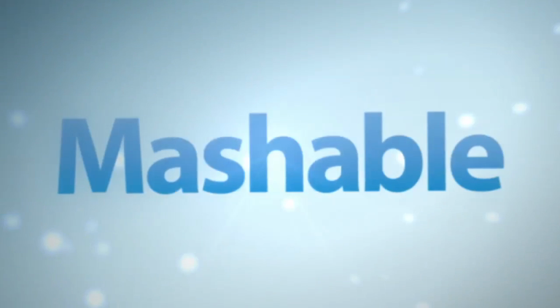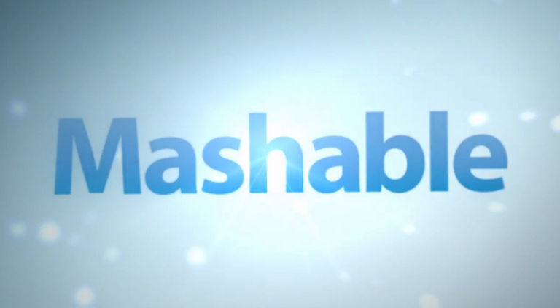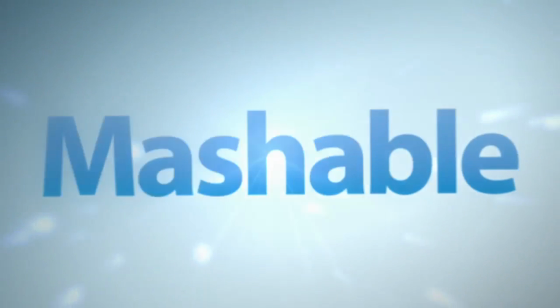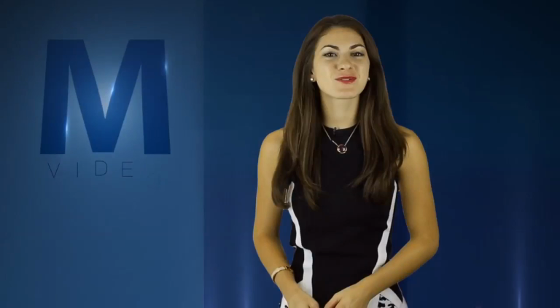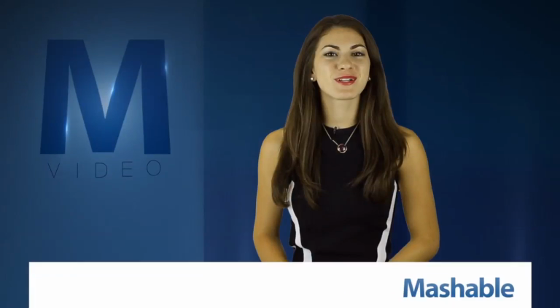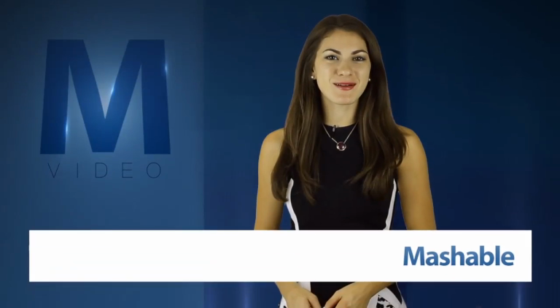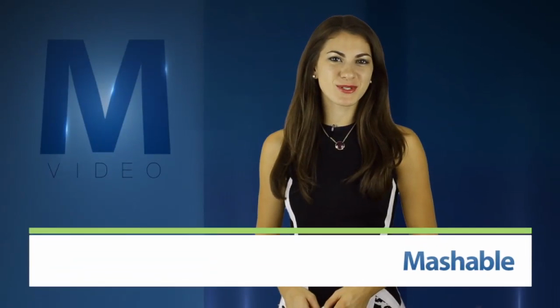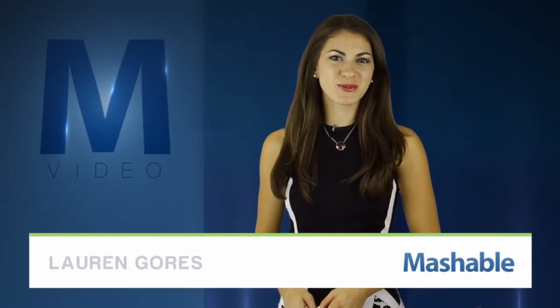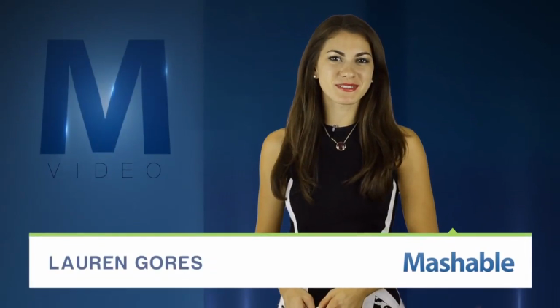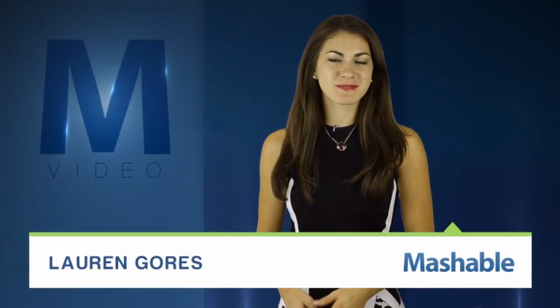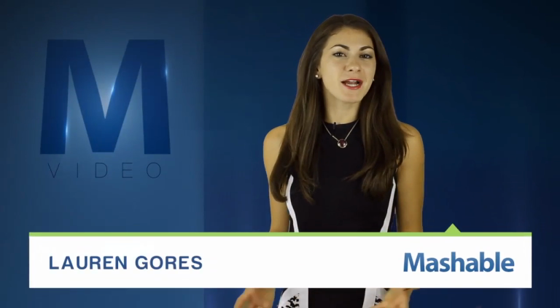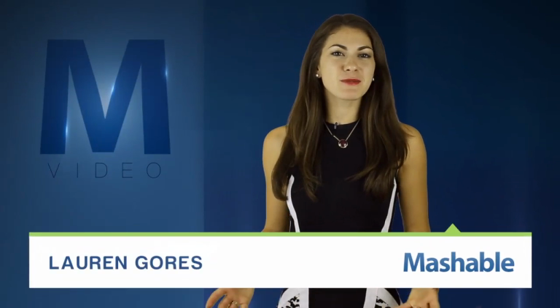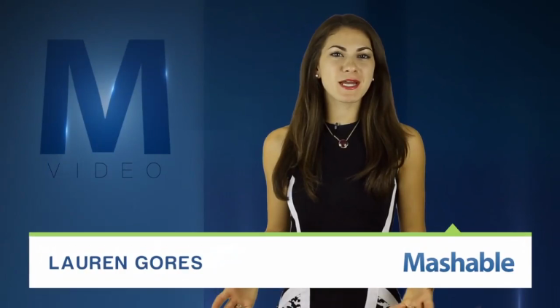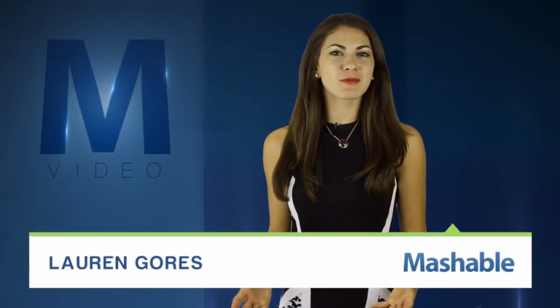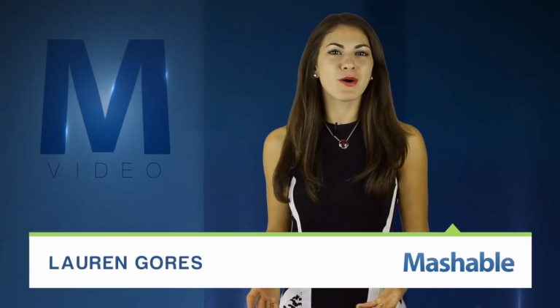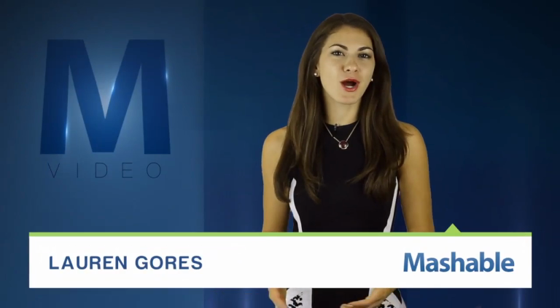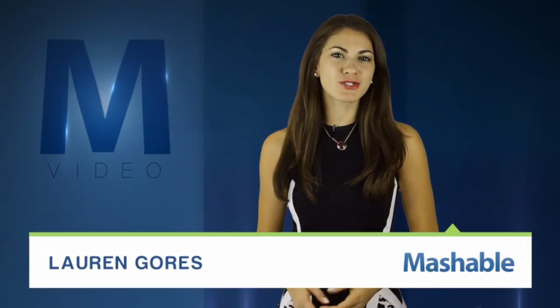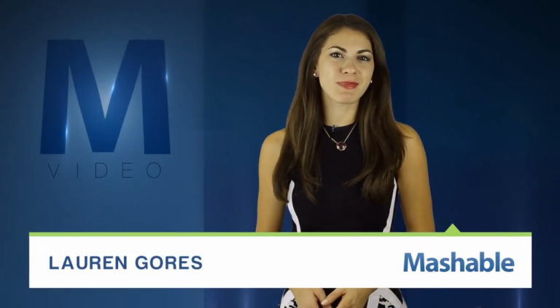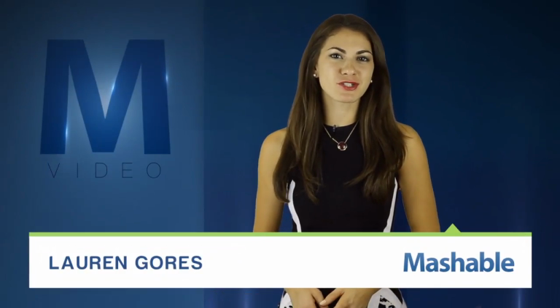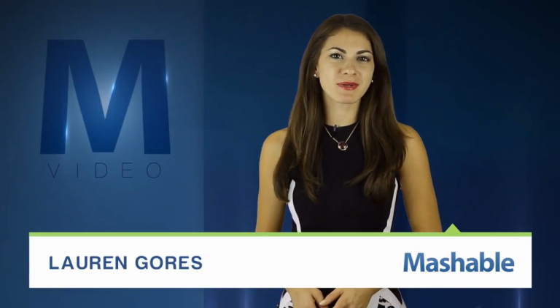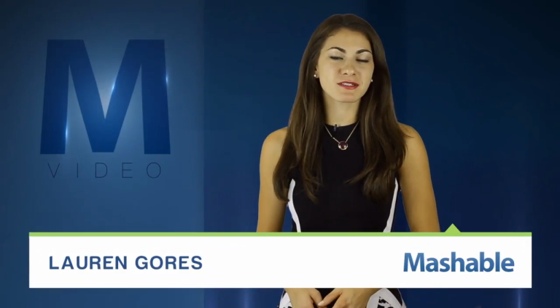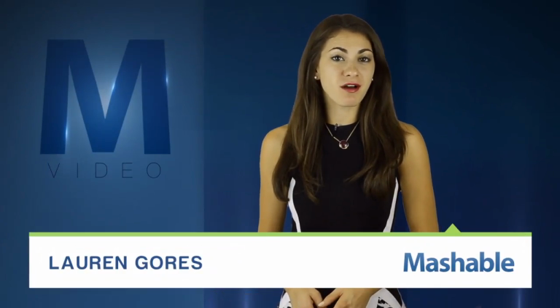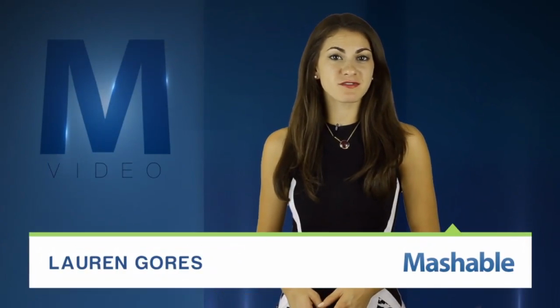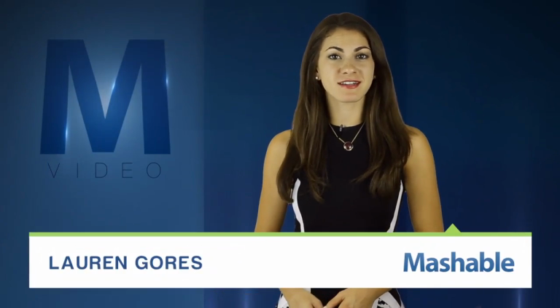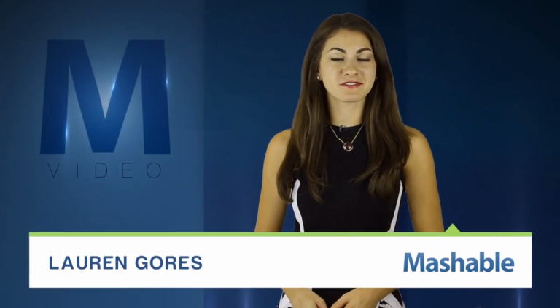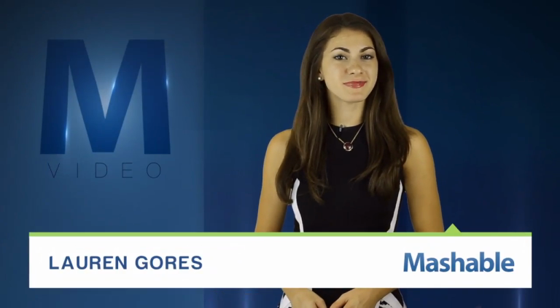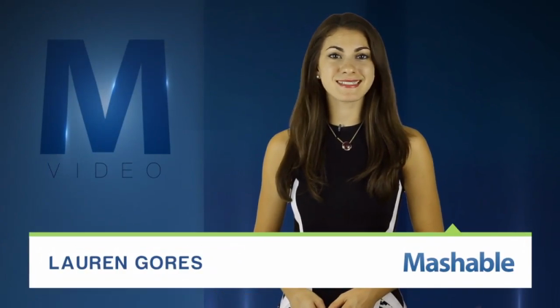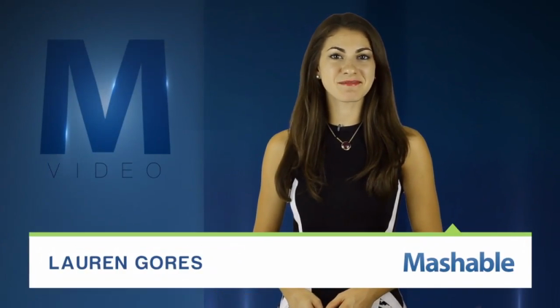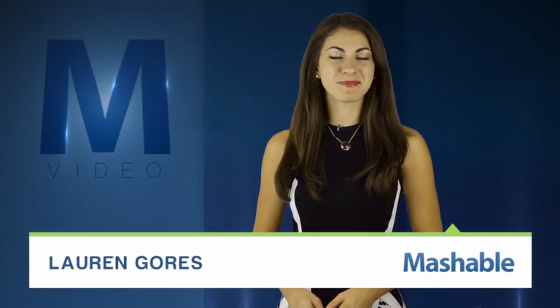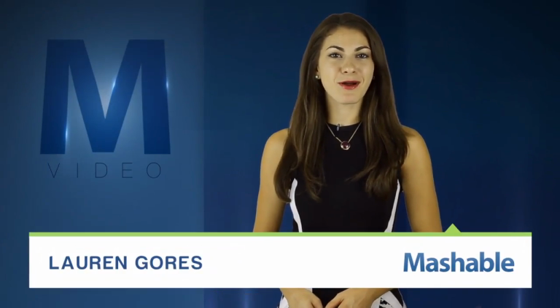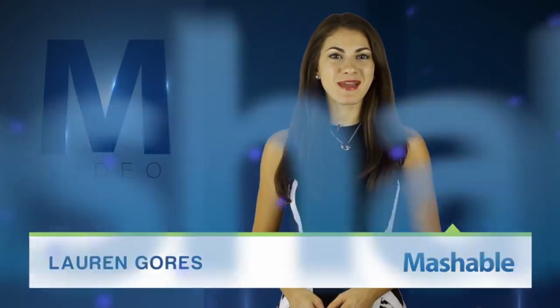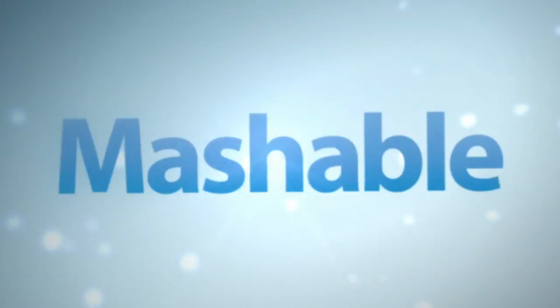For Mashable, I'm Lauren Gores. How do you make remote ocean measurements cost-effective? Easy. Automate it.